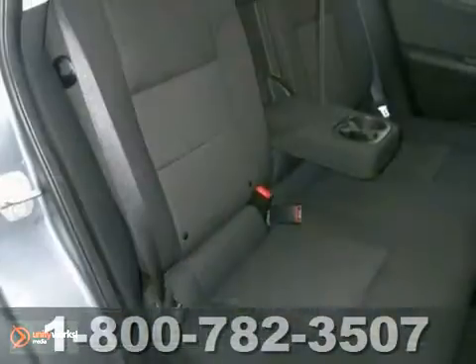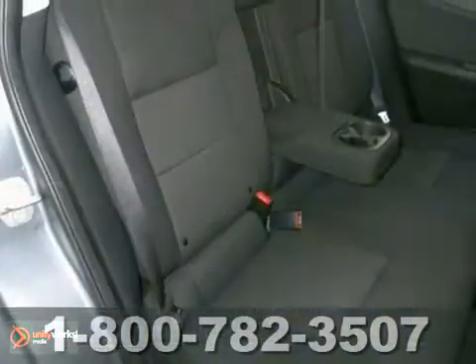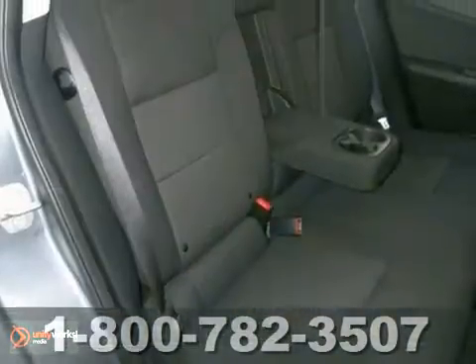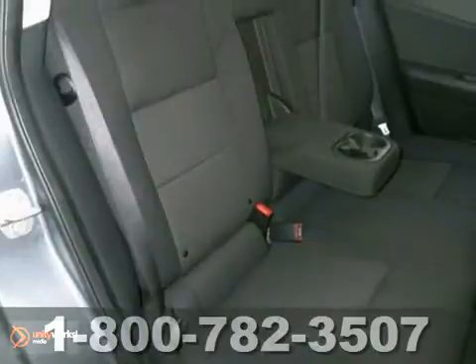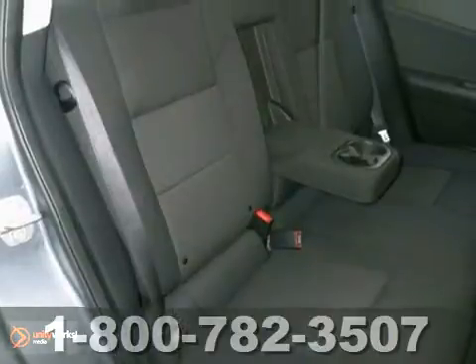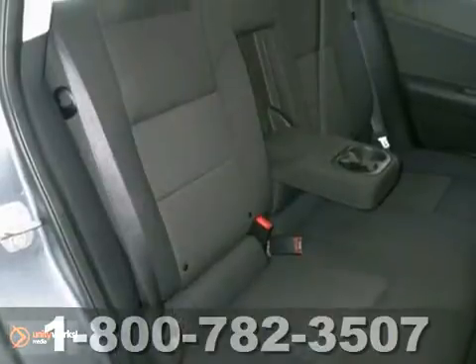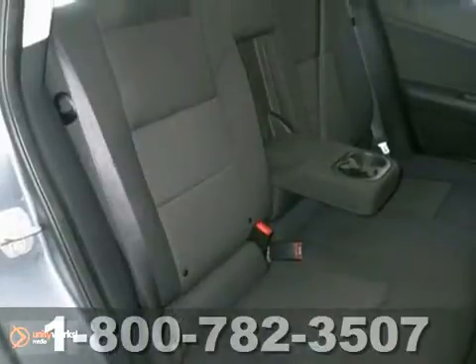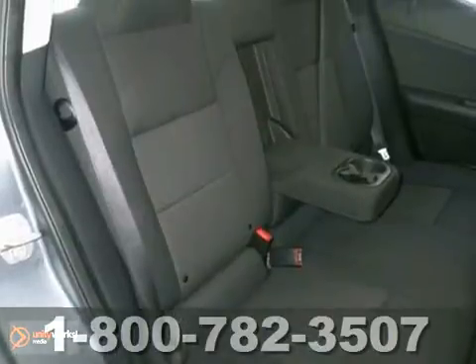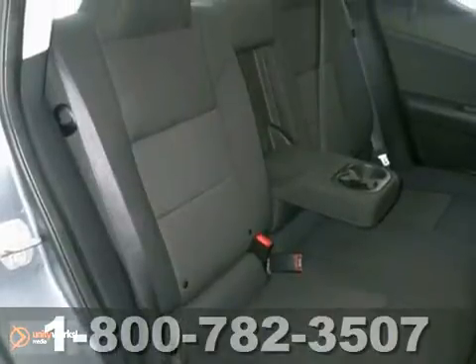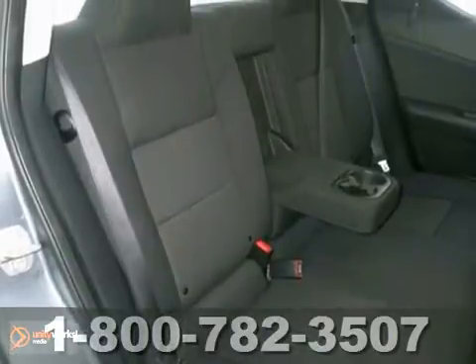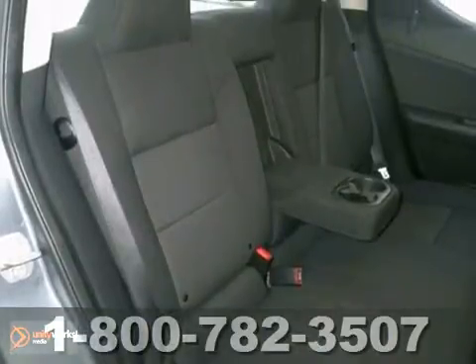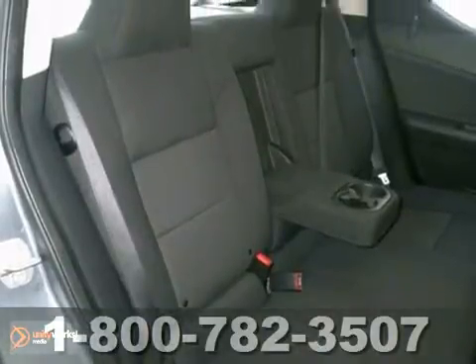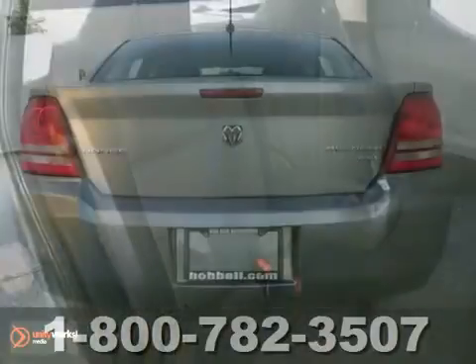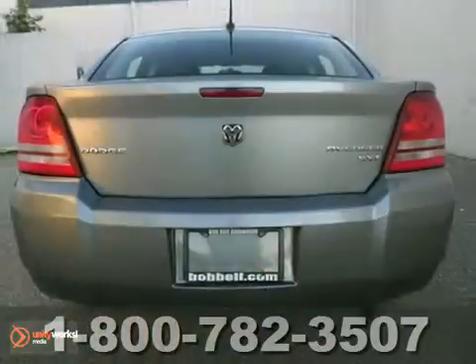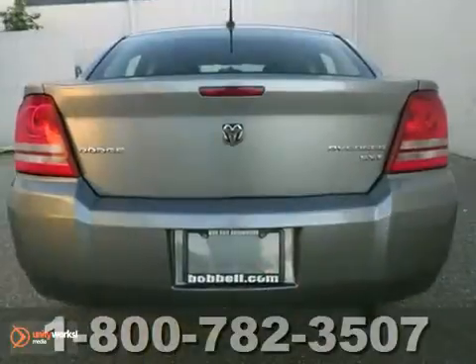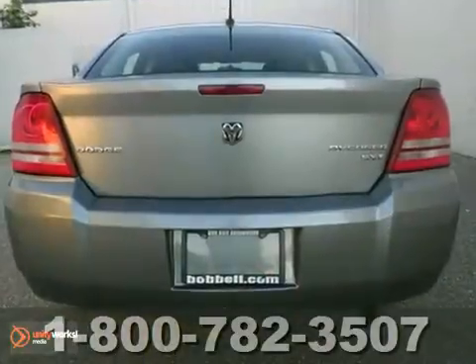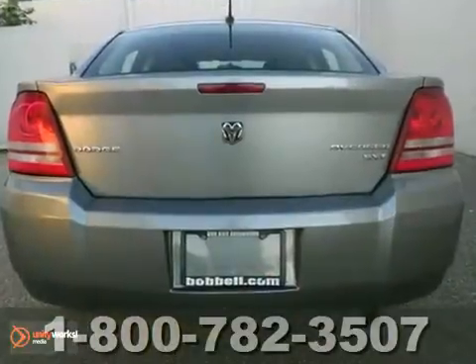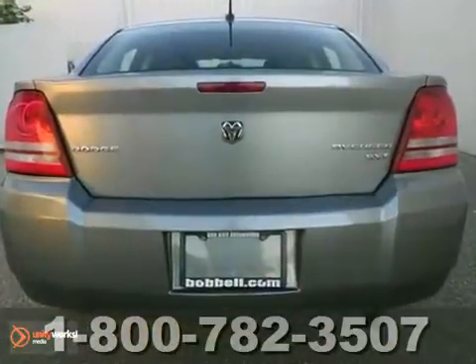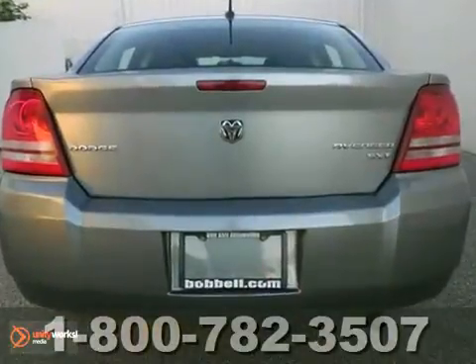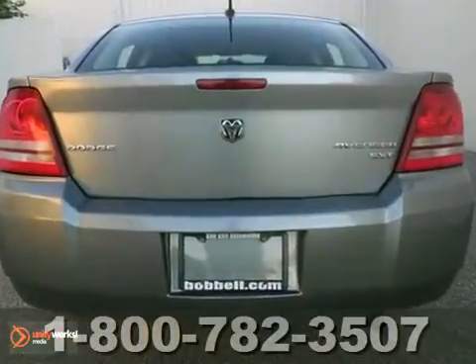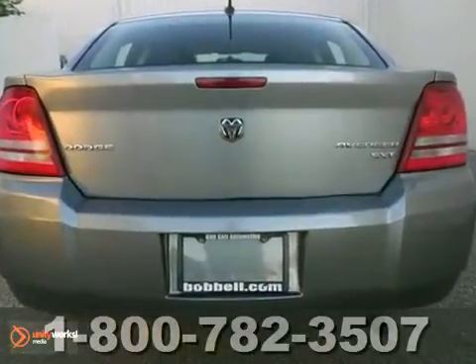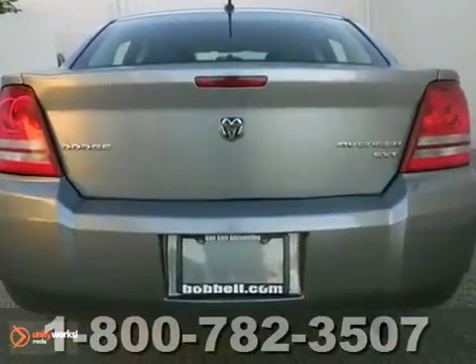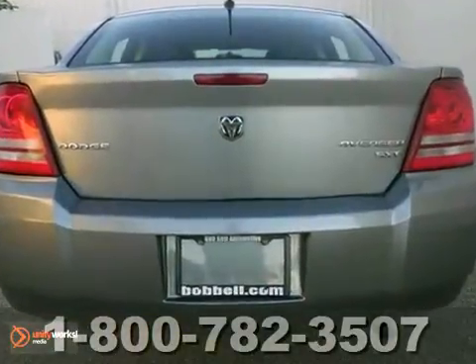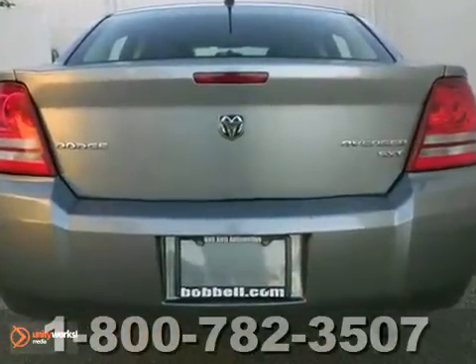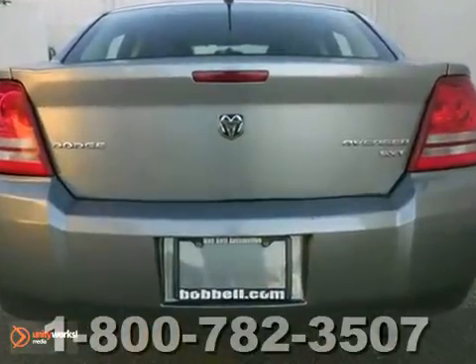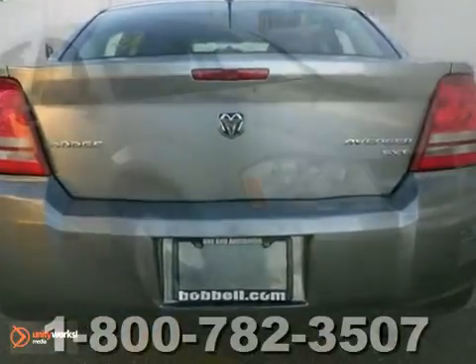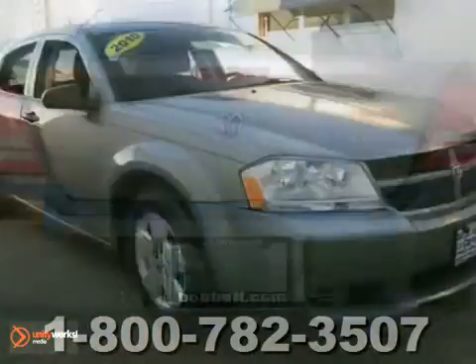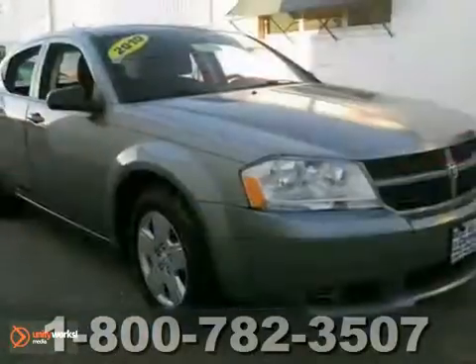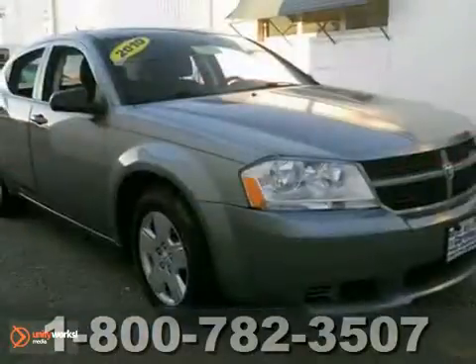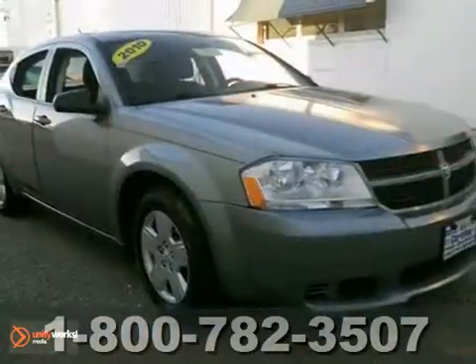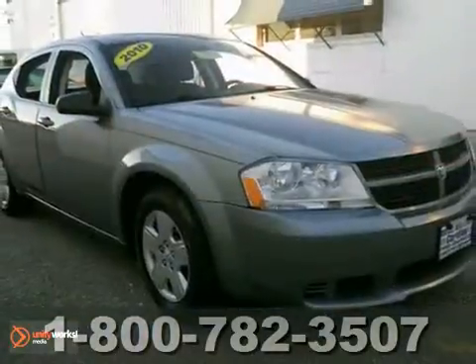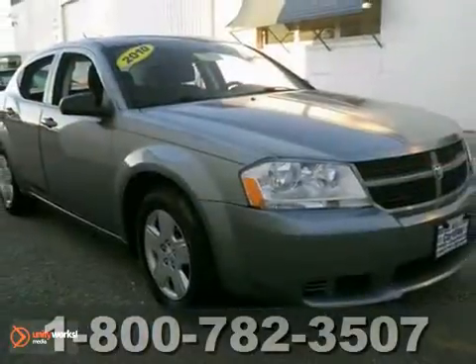This one-owner vehicle is priced to sell. You'll need to see it in person — come on out and take it for a test drive today.